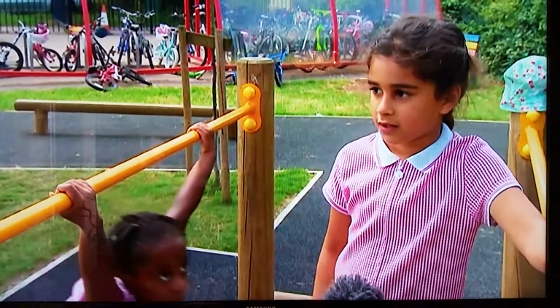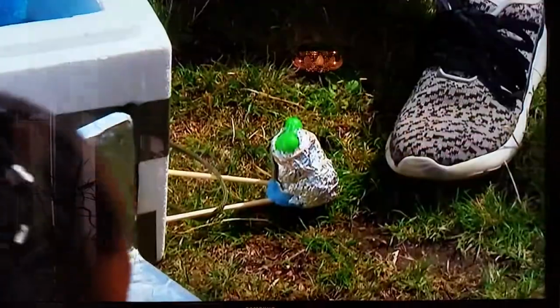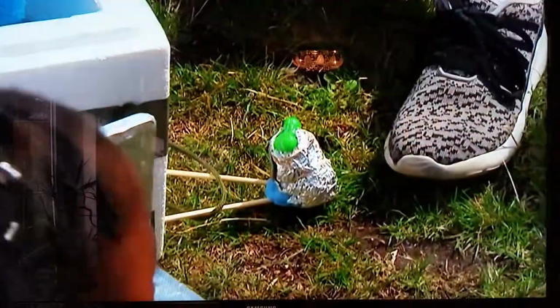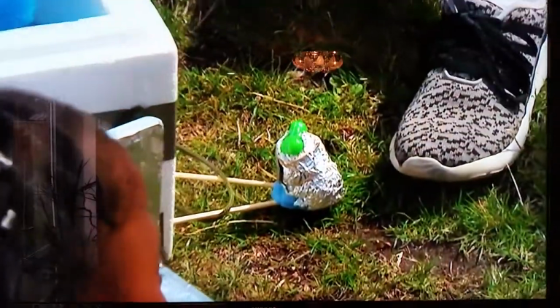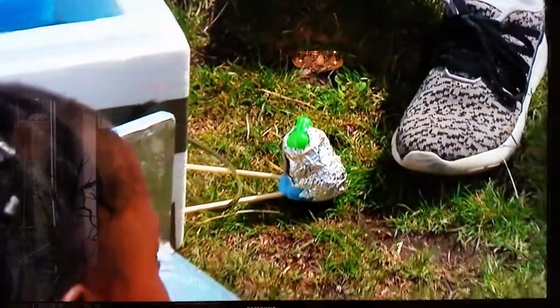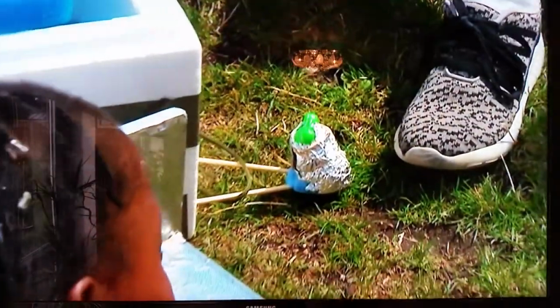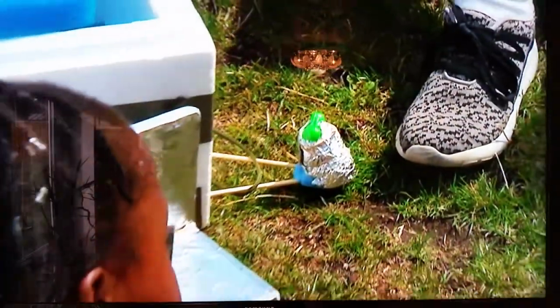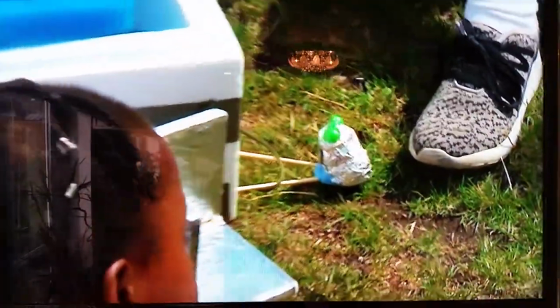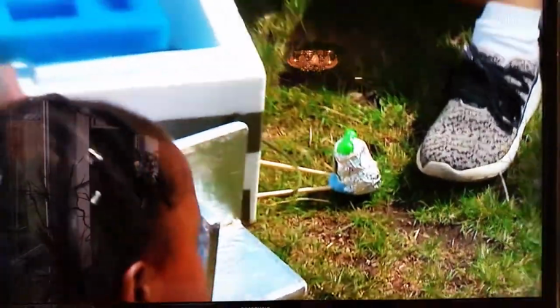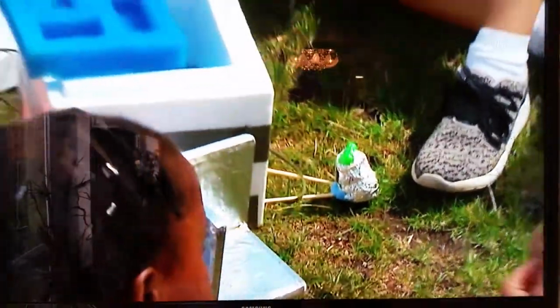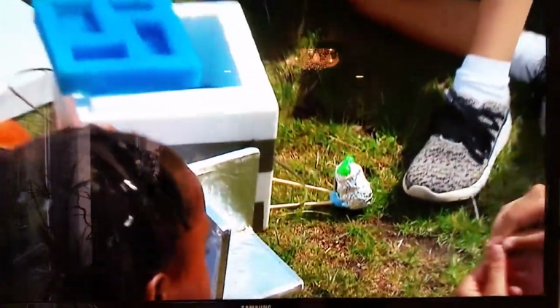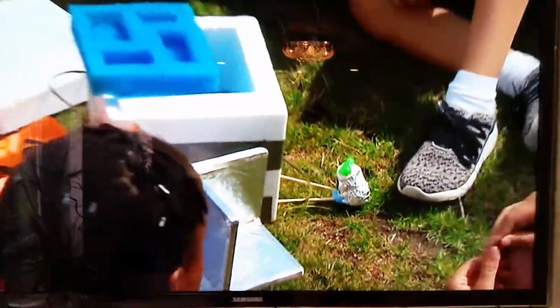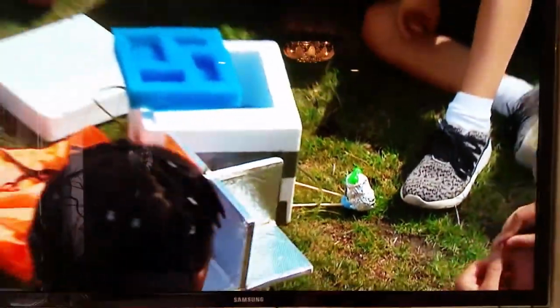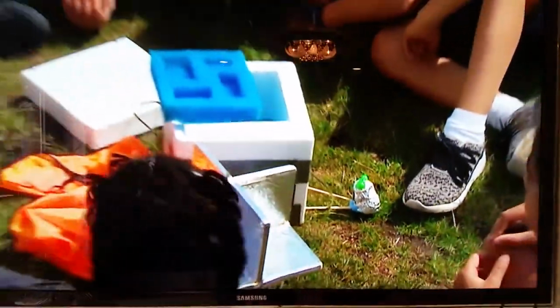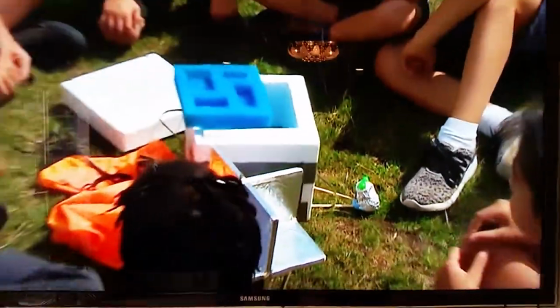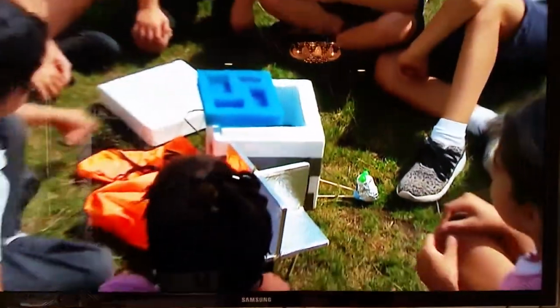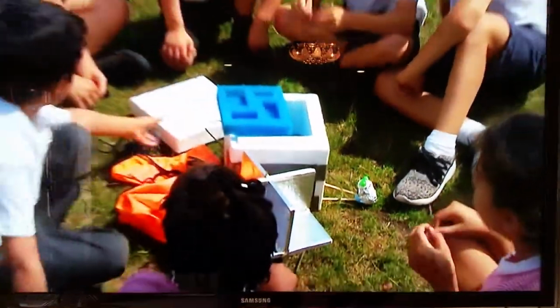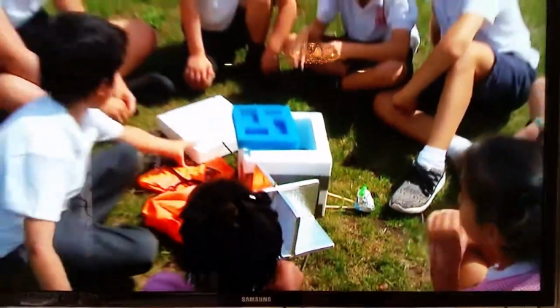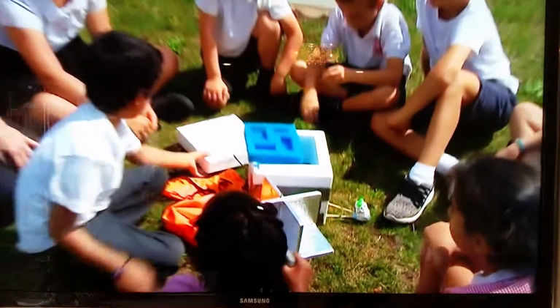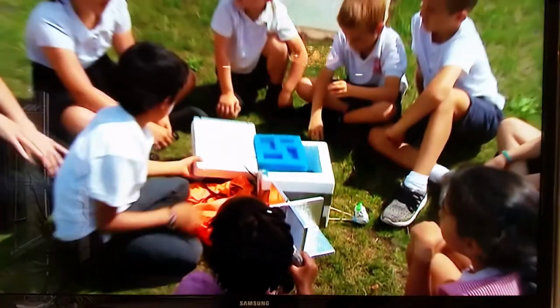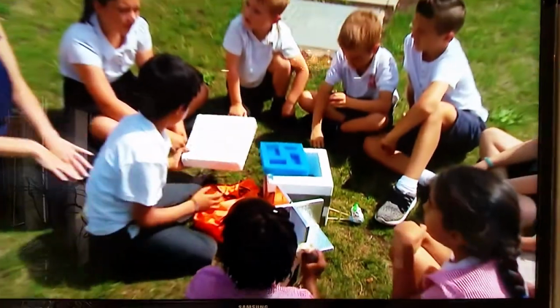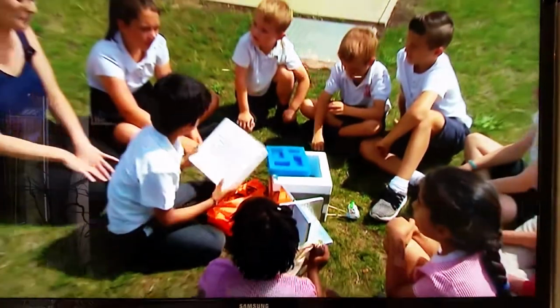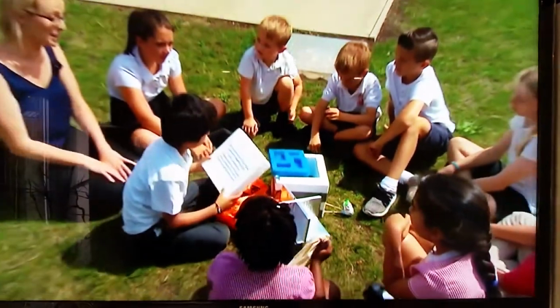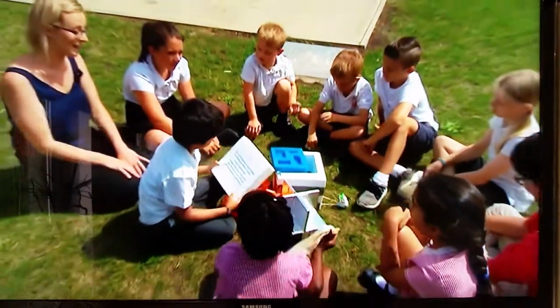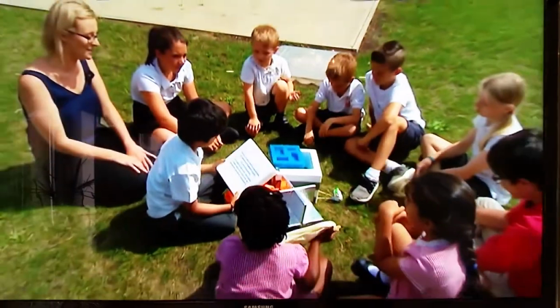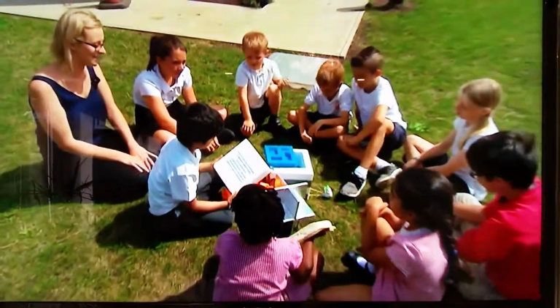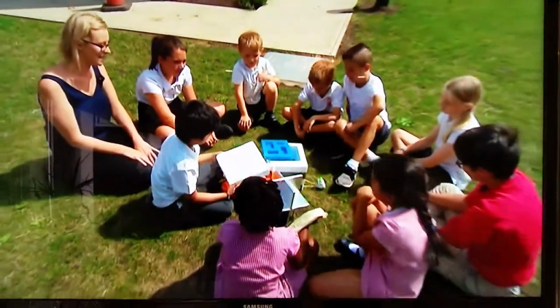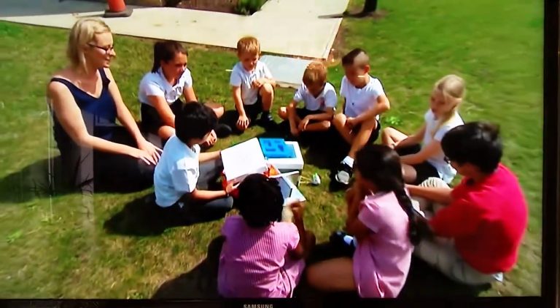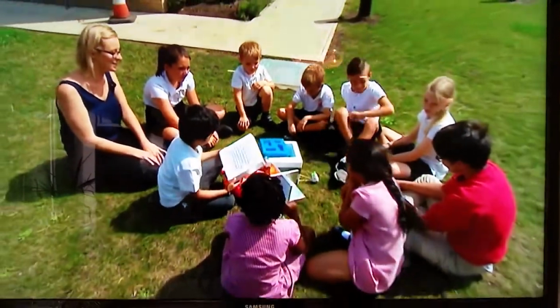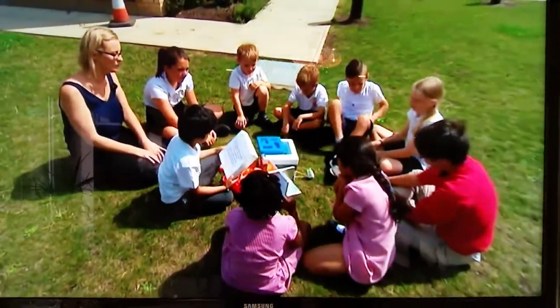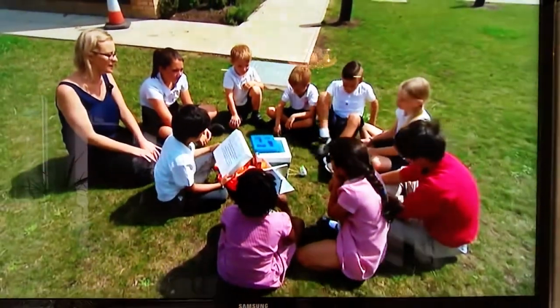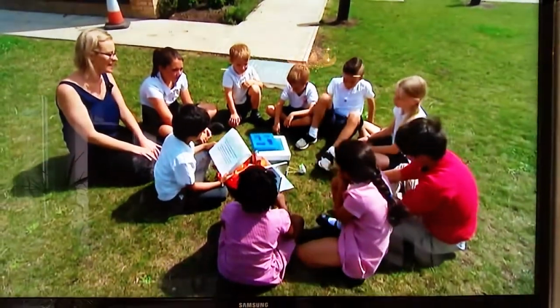In class, the children of Swazee Primary have been learning all about space. This set their sights a little higher.